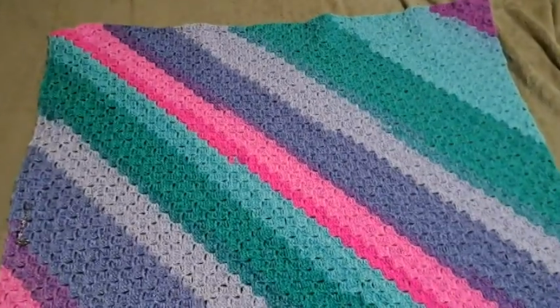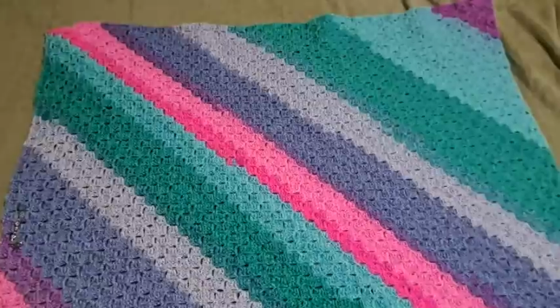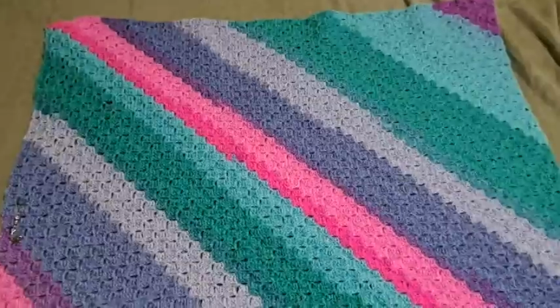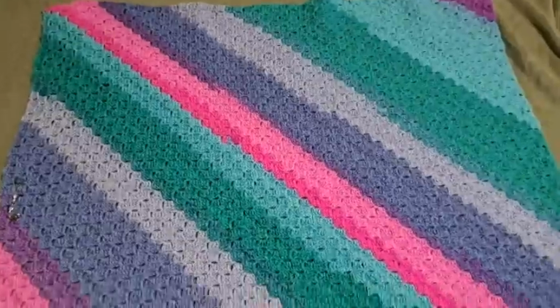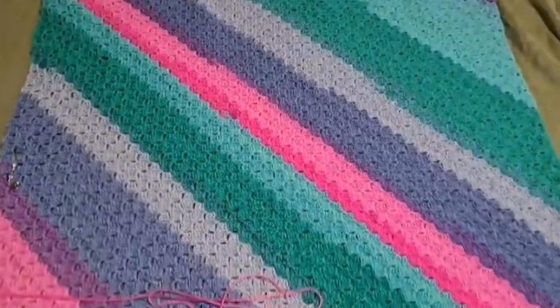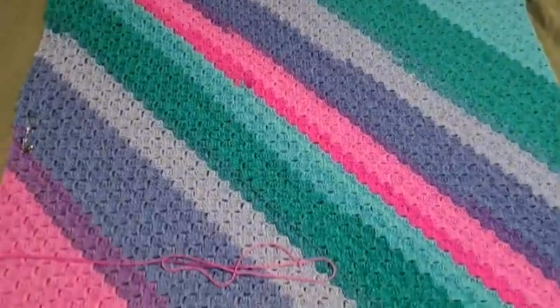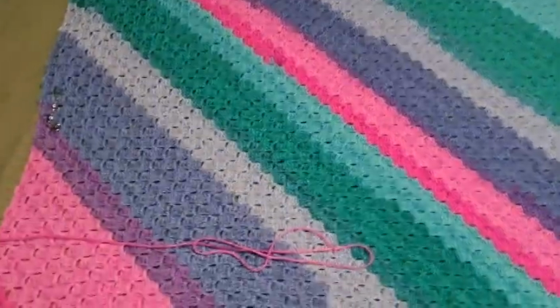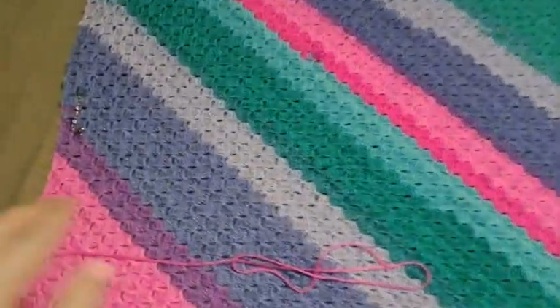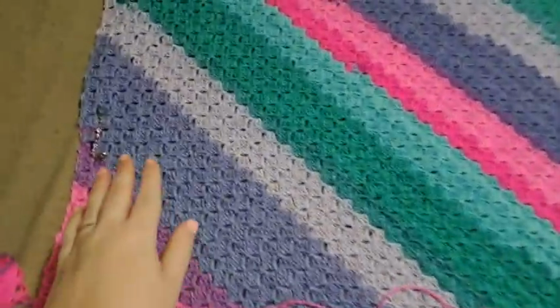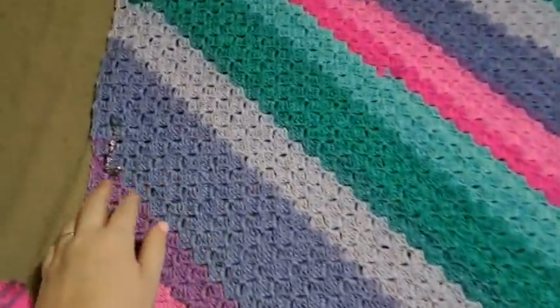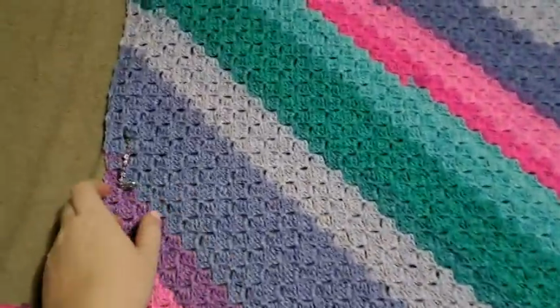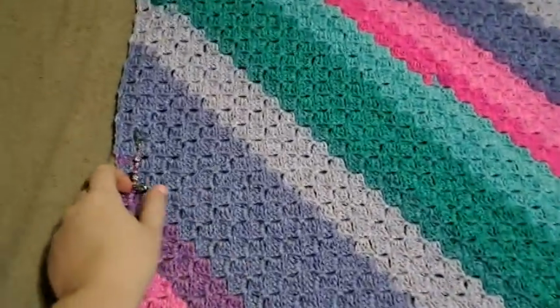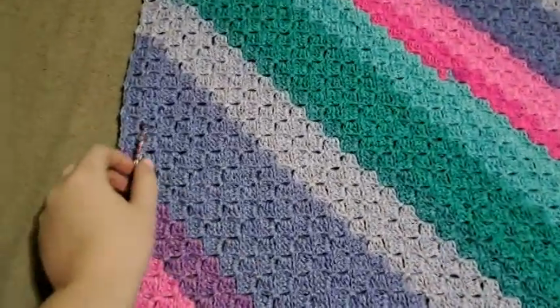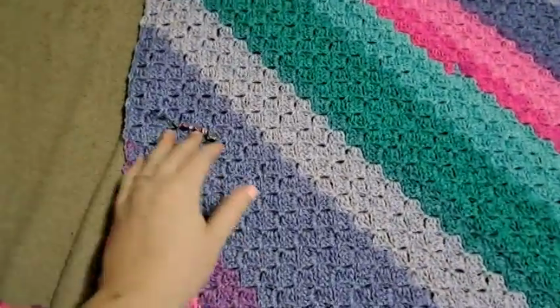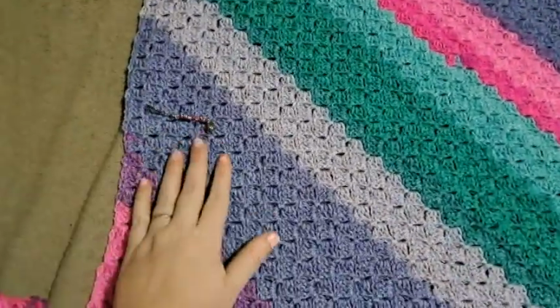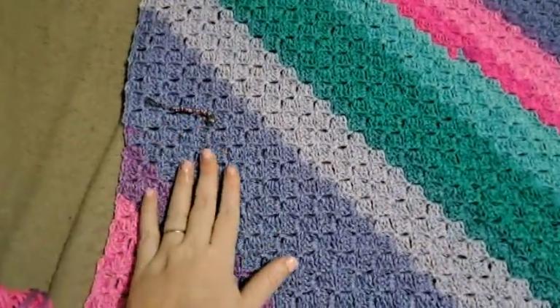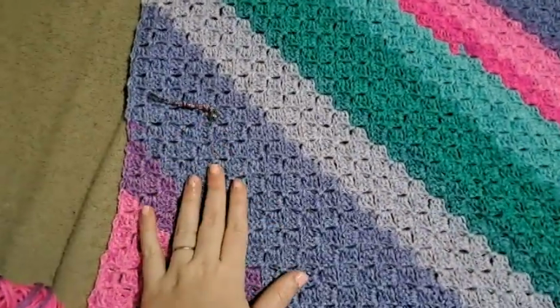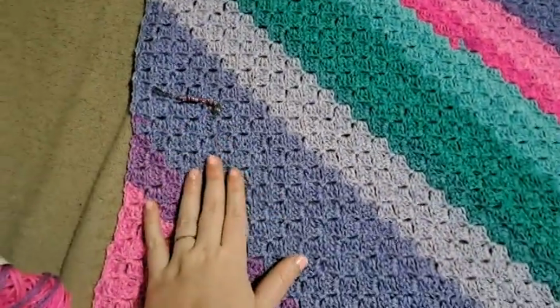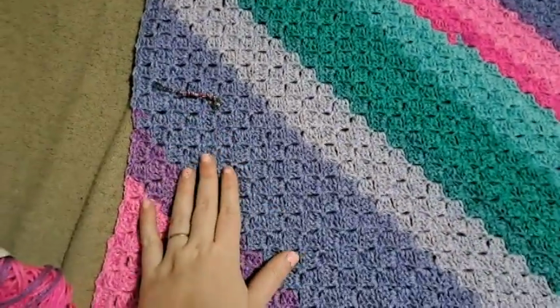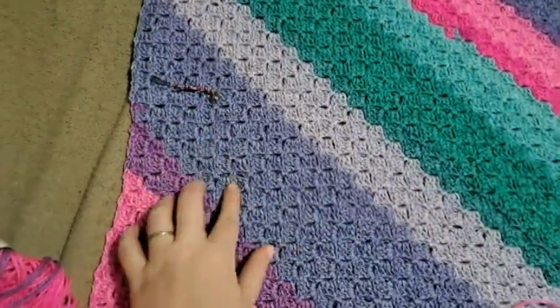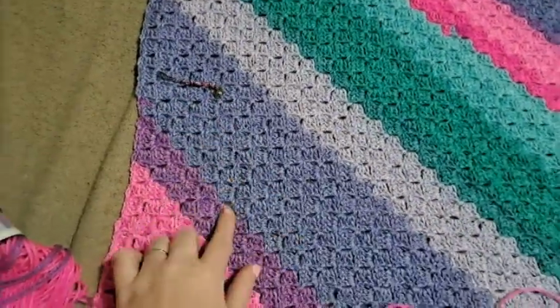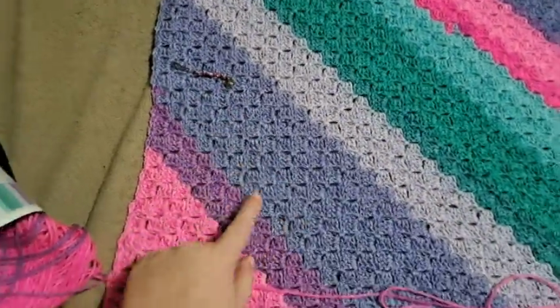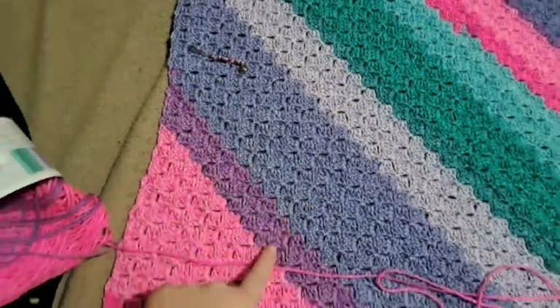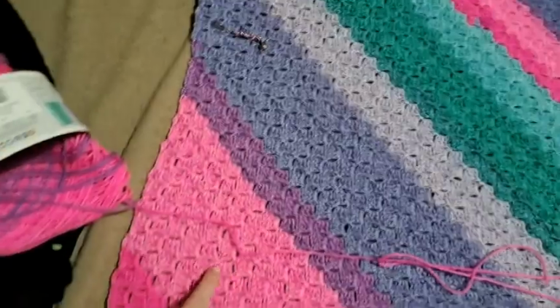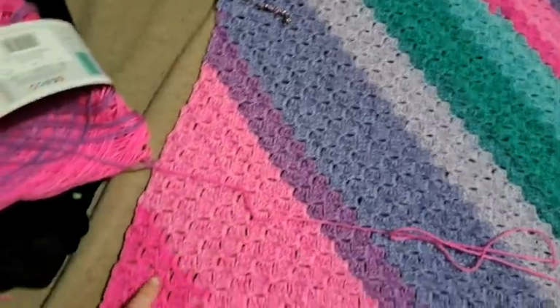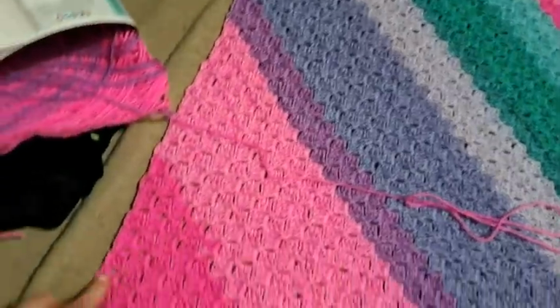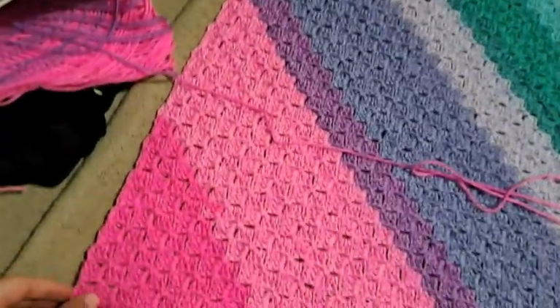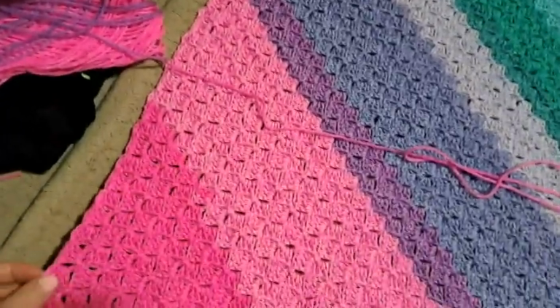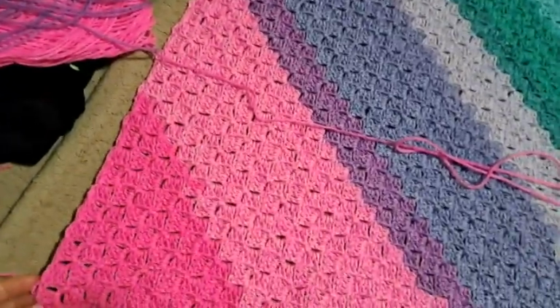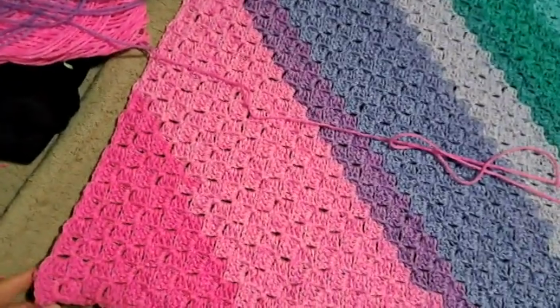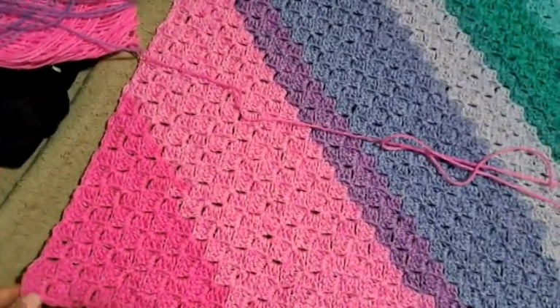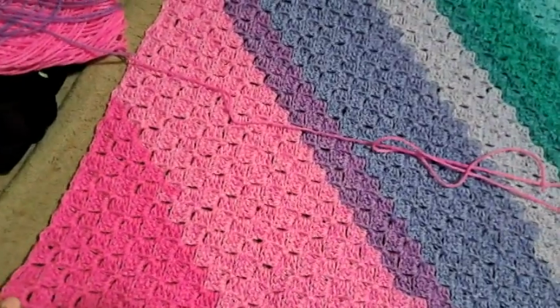Okay, so here it is. Here's where it was when I showed it to you the other day, yesterday. So I did all of this just now.